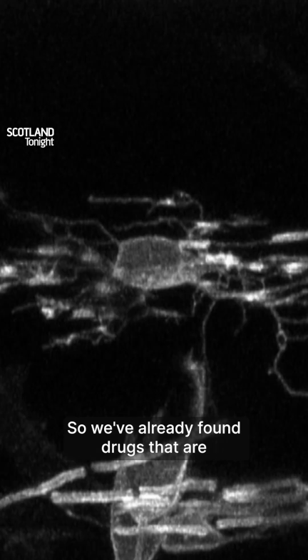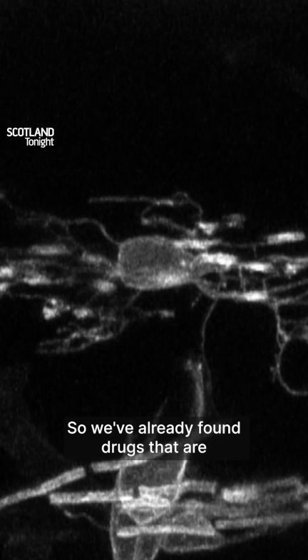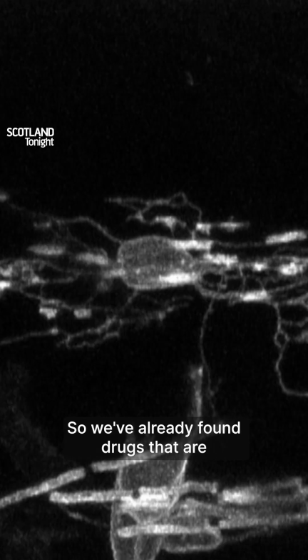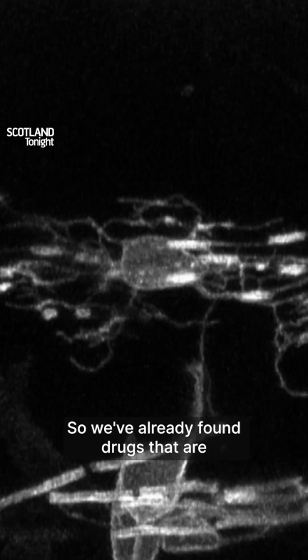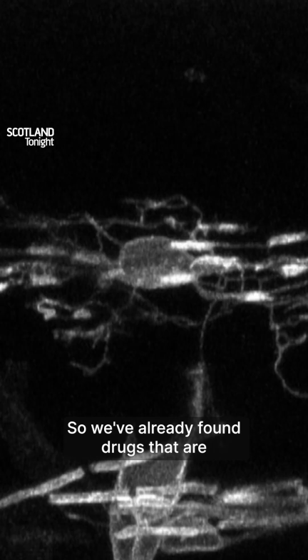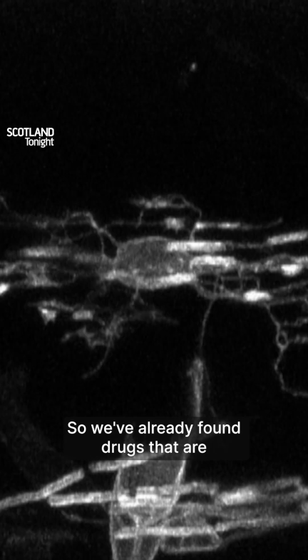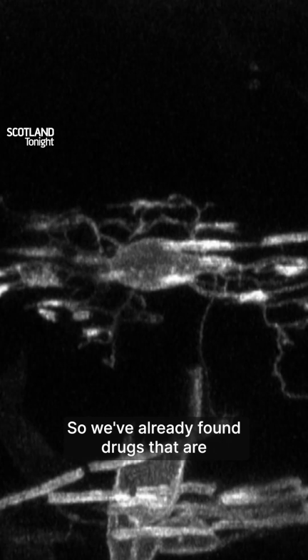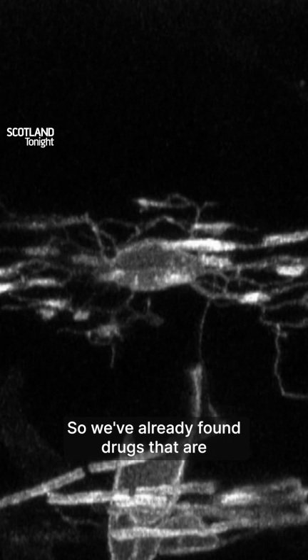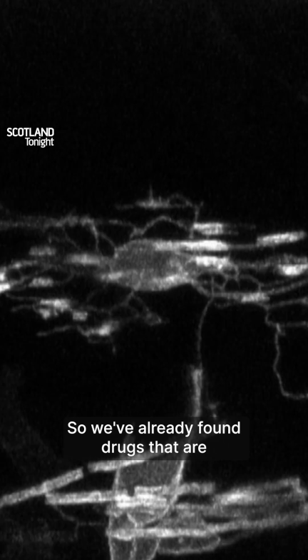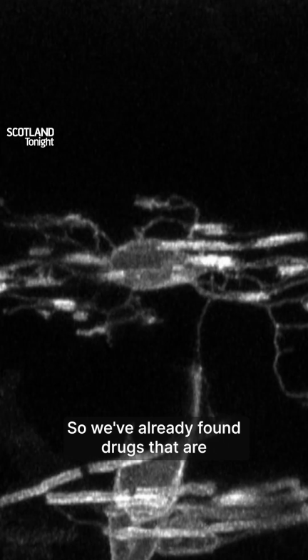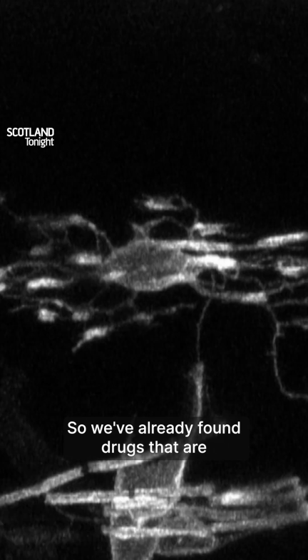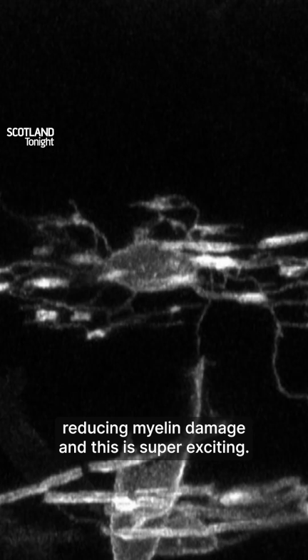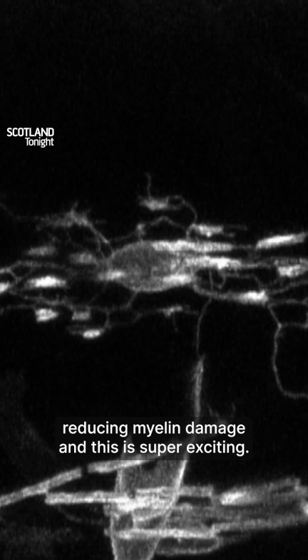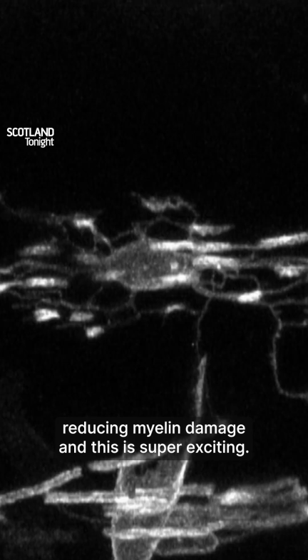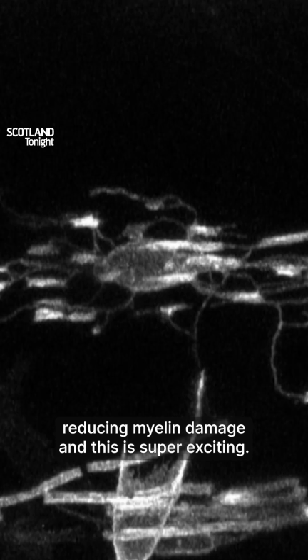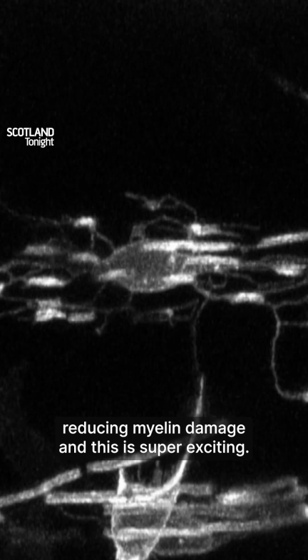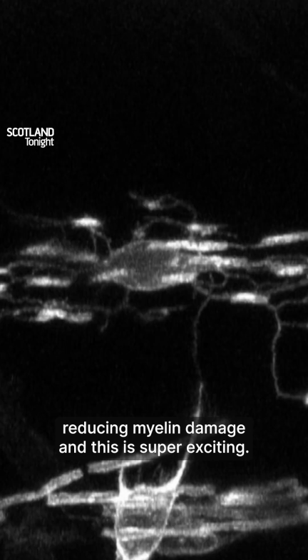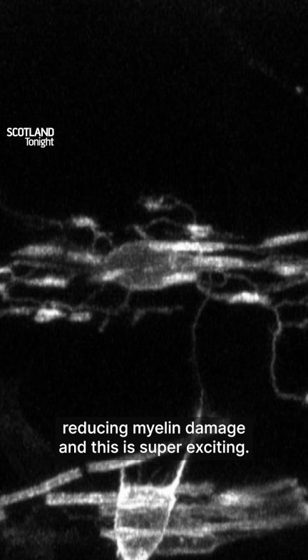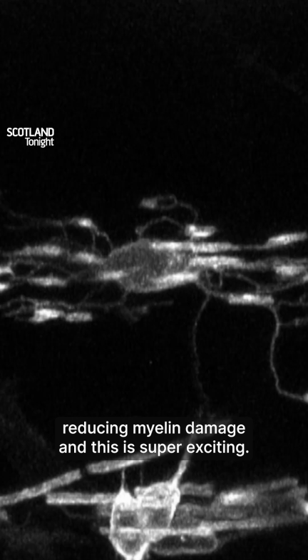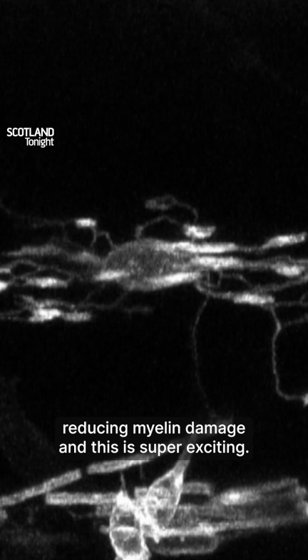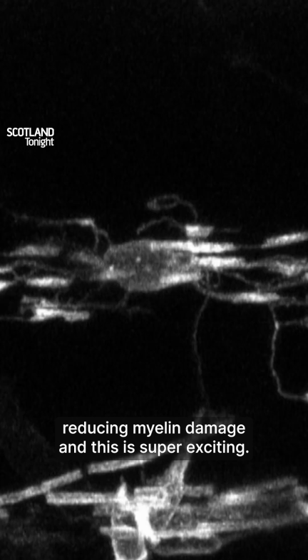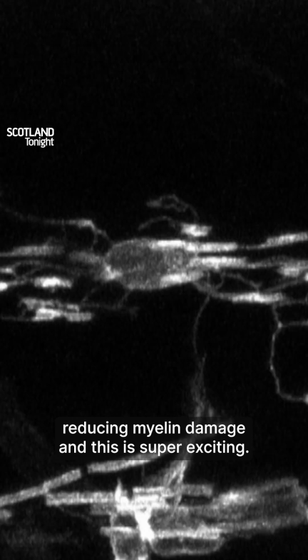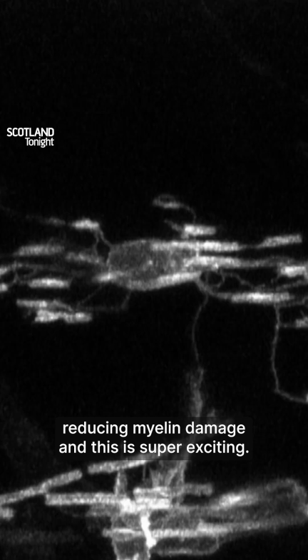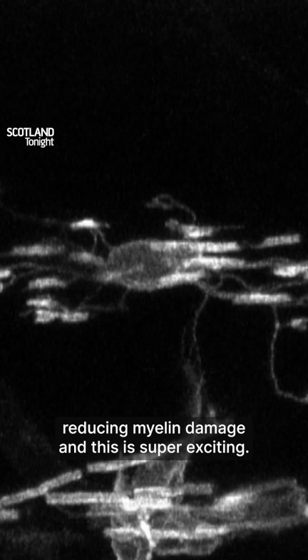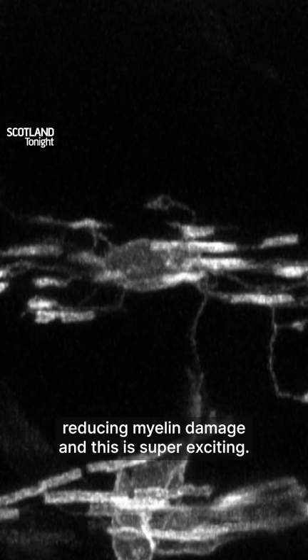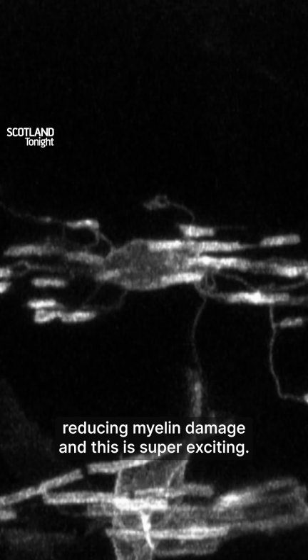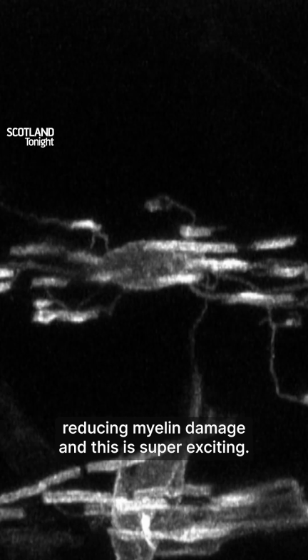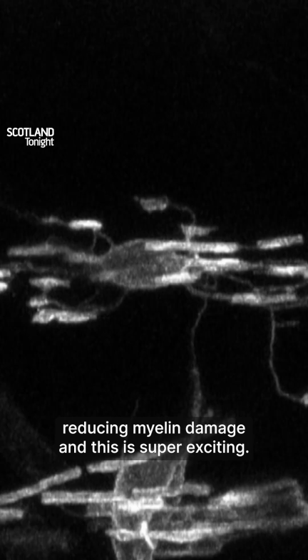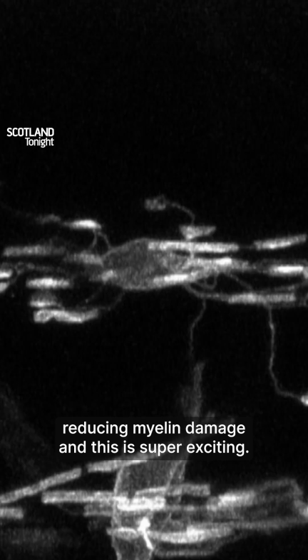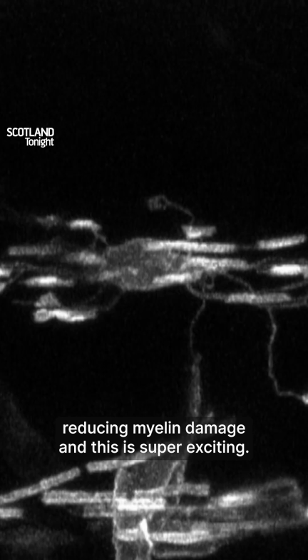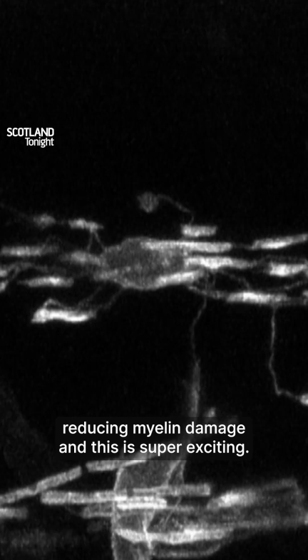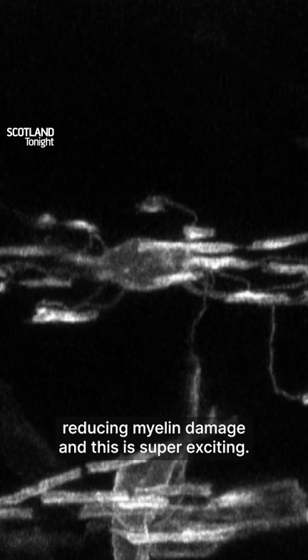We've already found drugs that are reducing myelin damage, and this is super exciting.